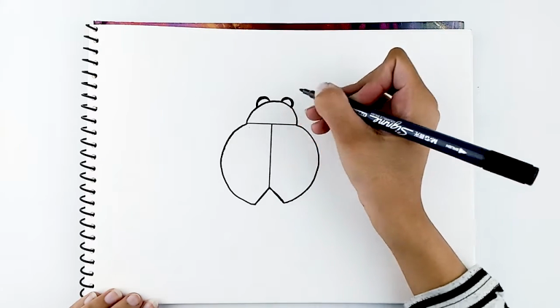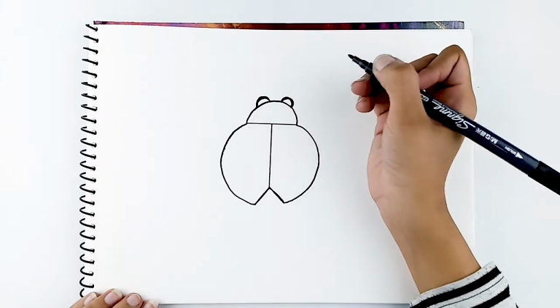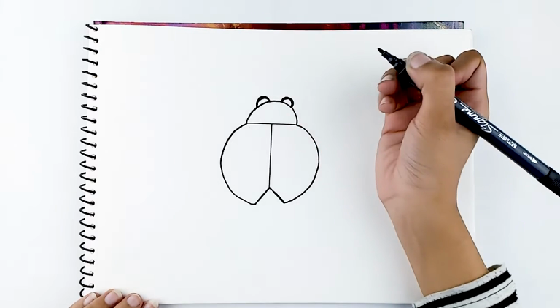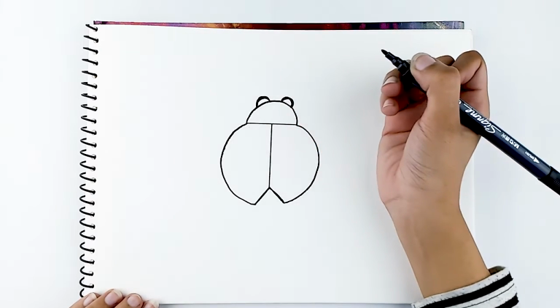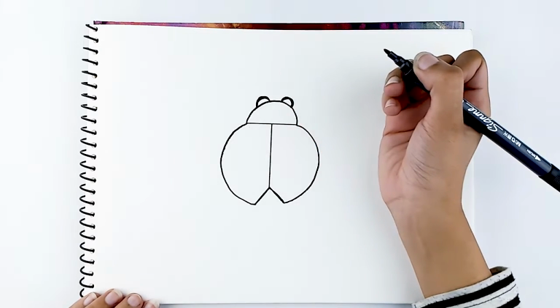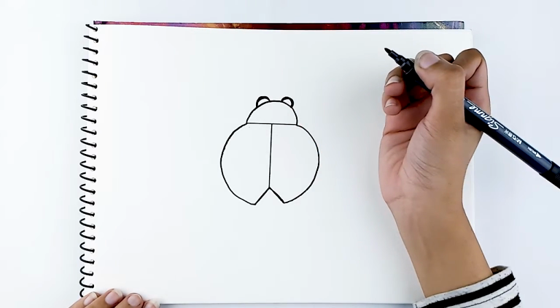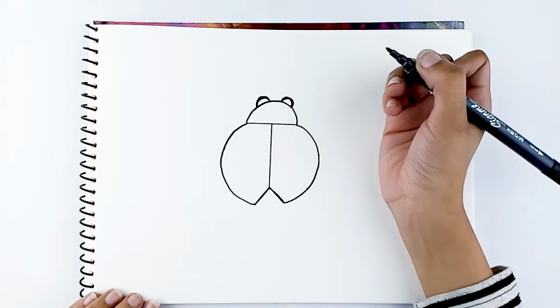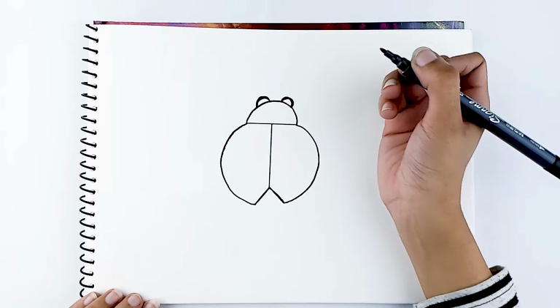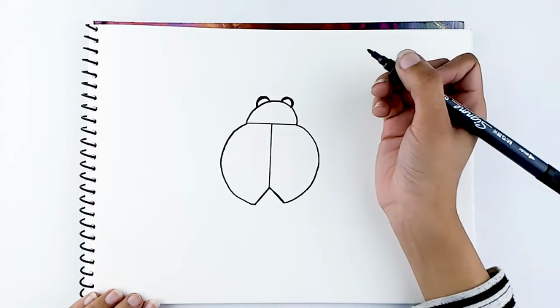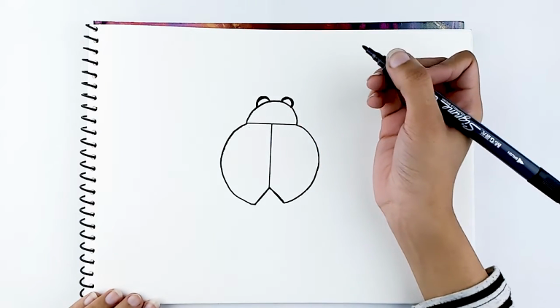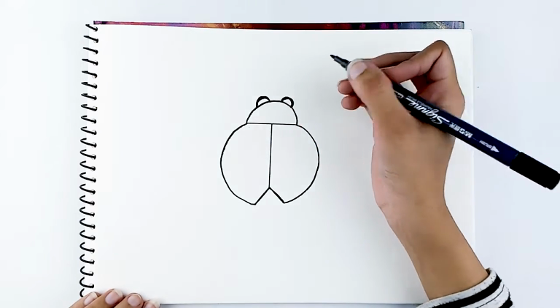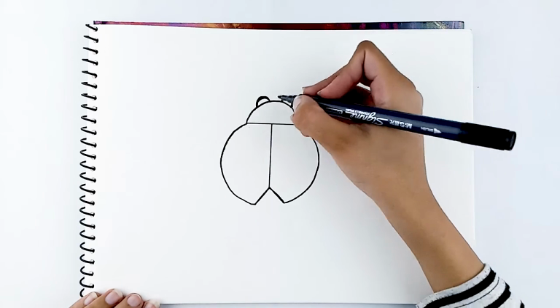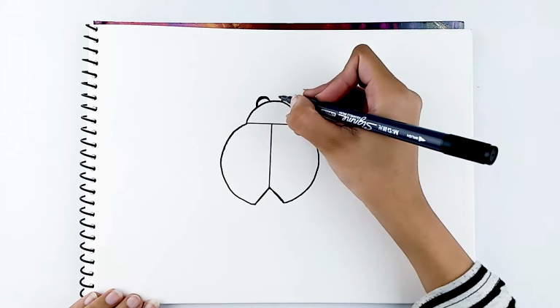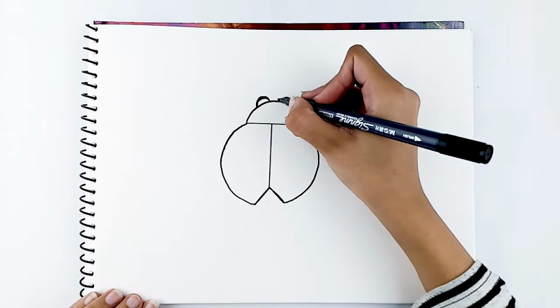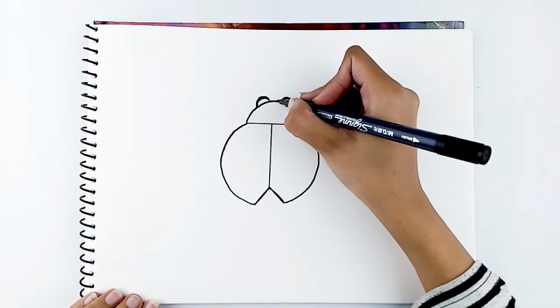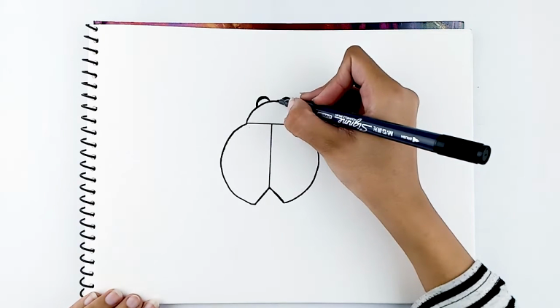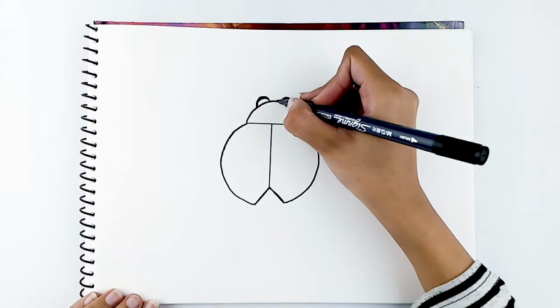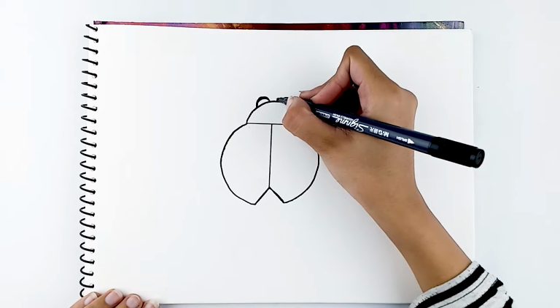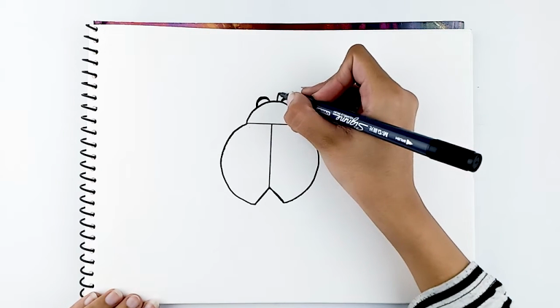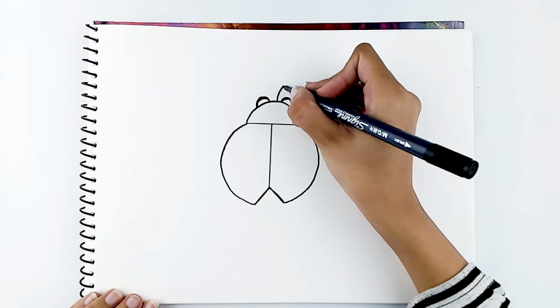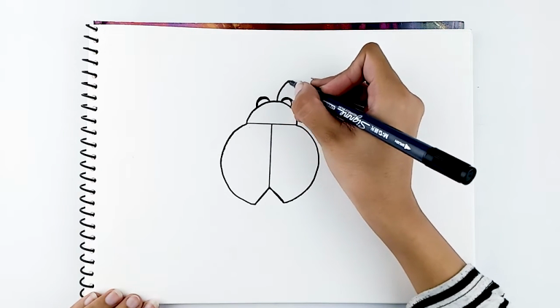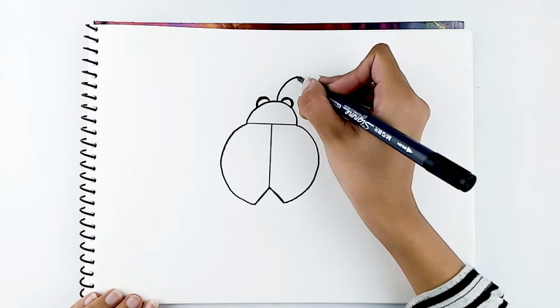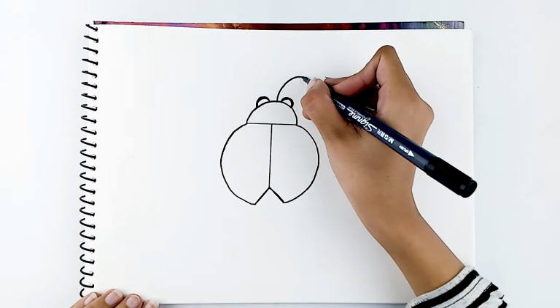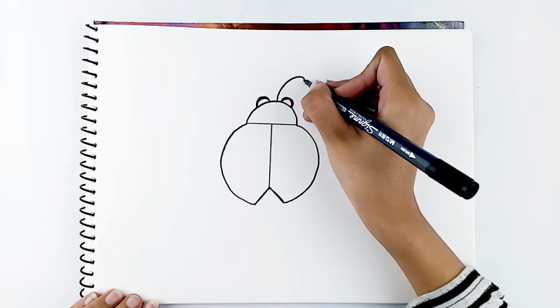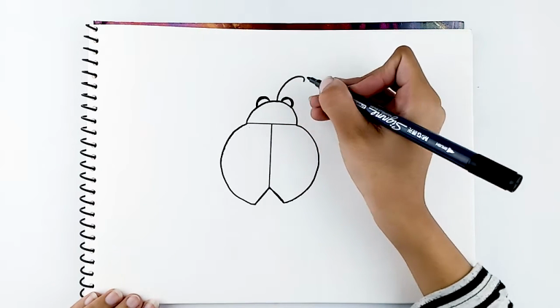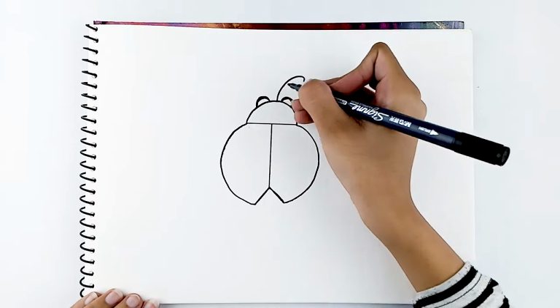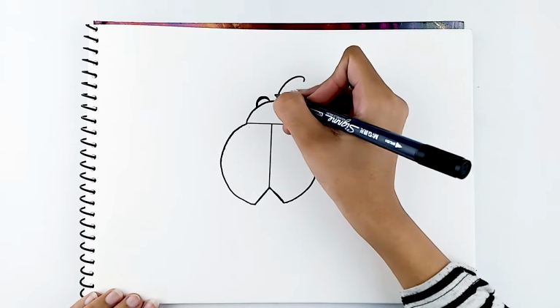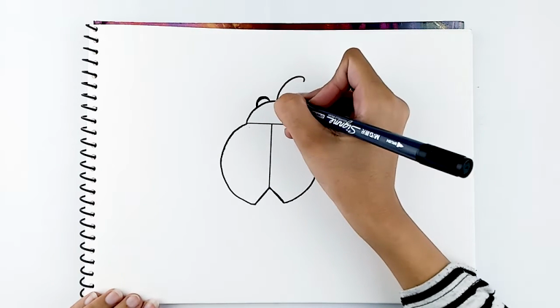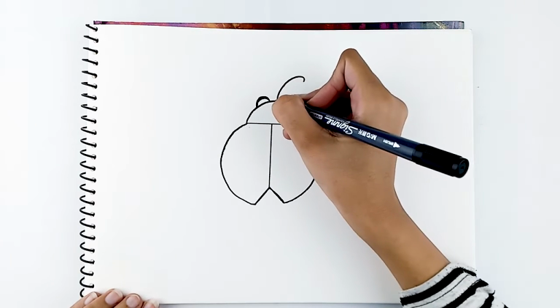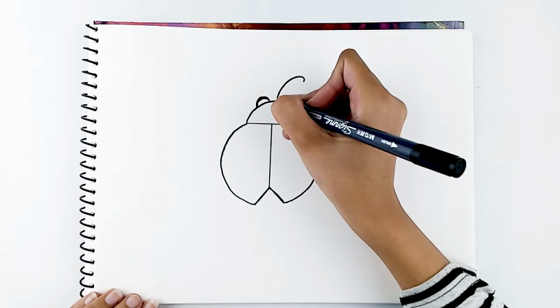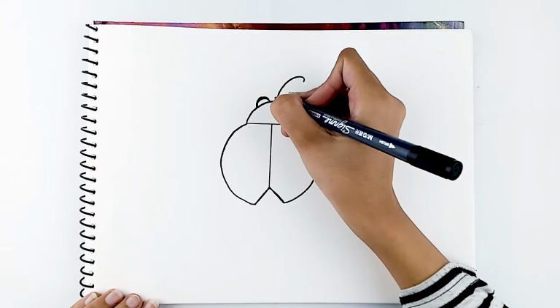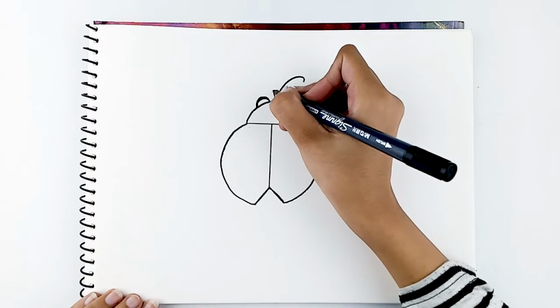Starting from the middle of the eyes, draw two antennae going up and twirling at the ends.